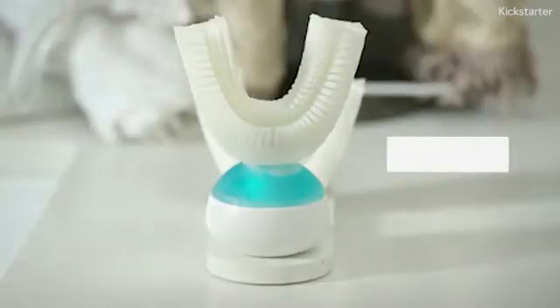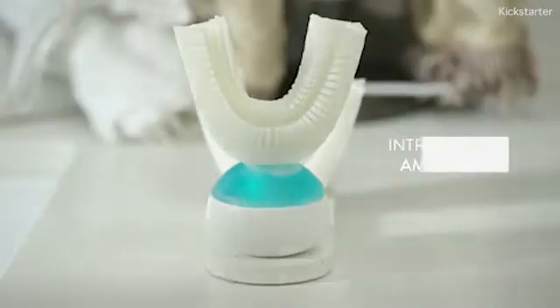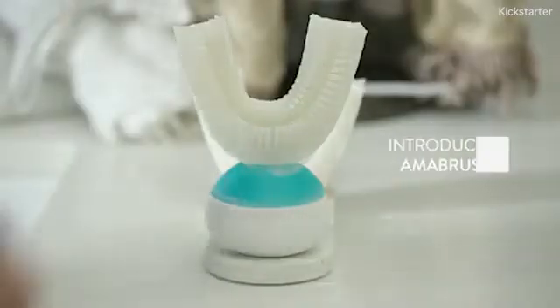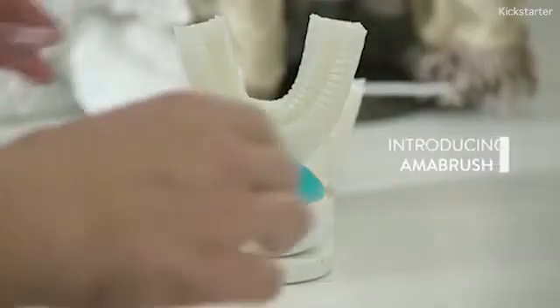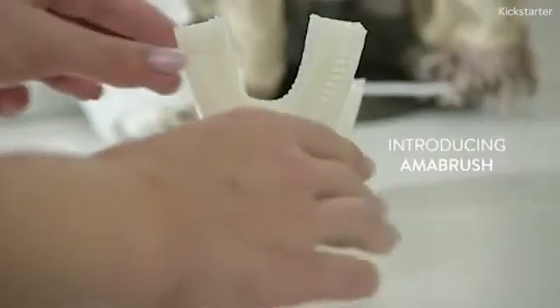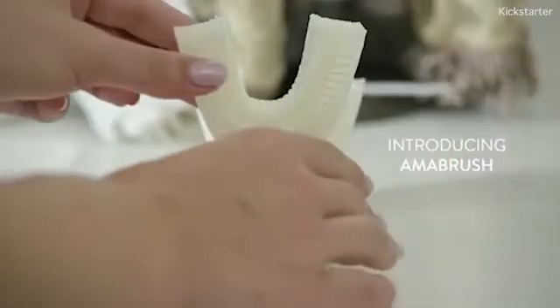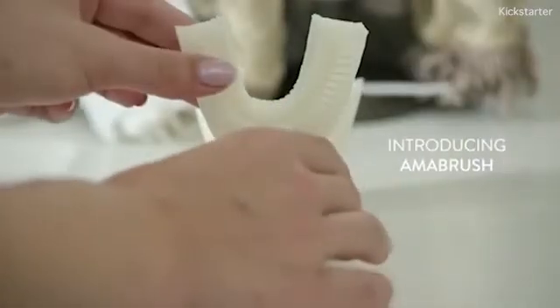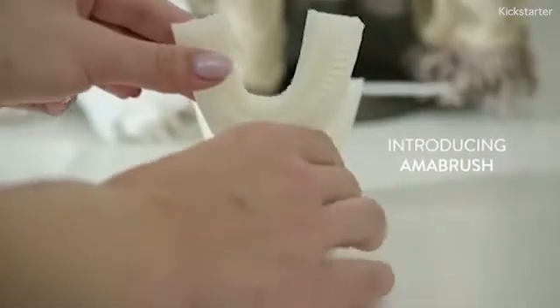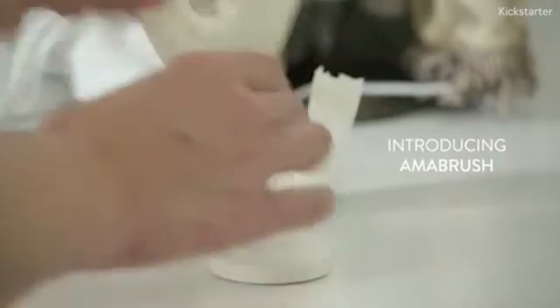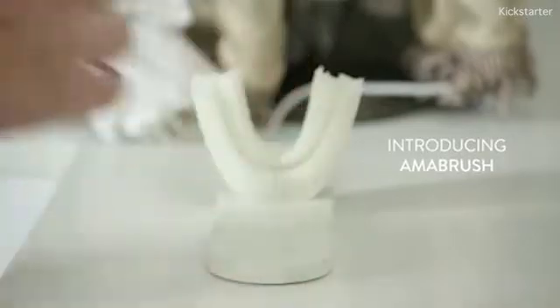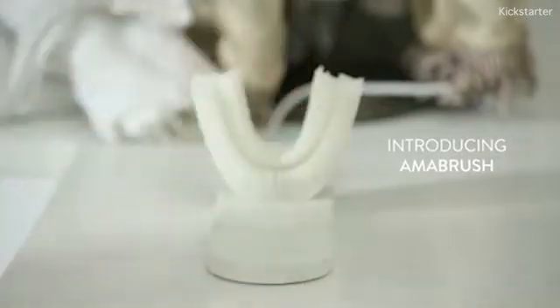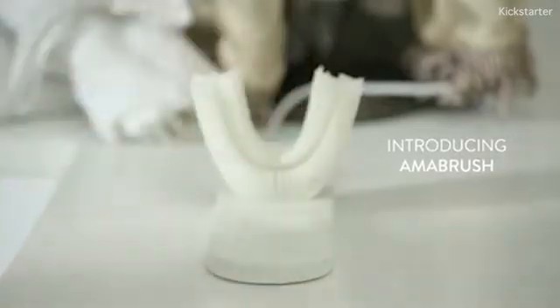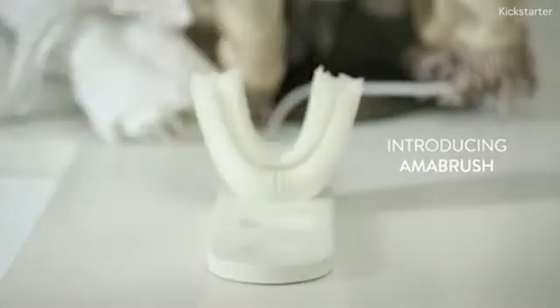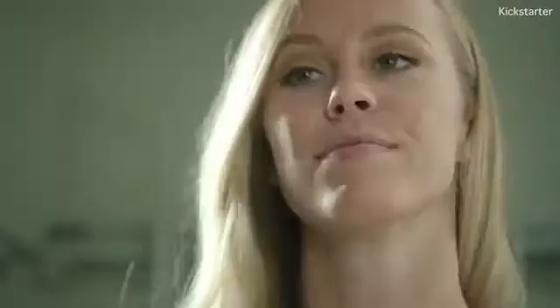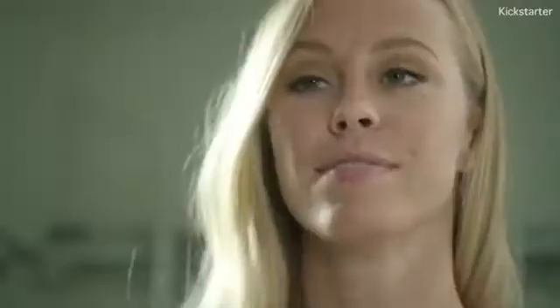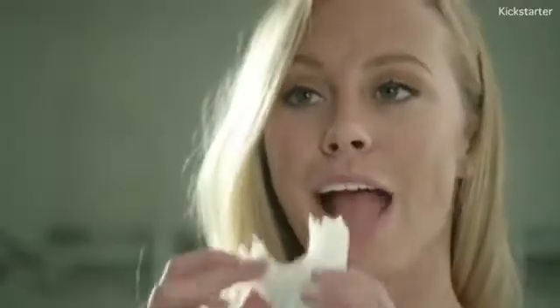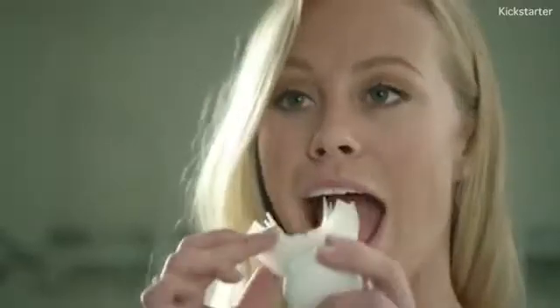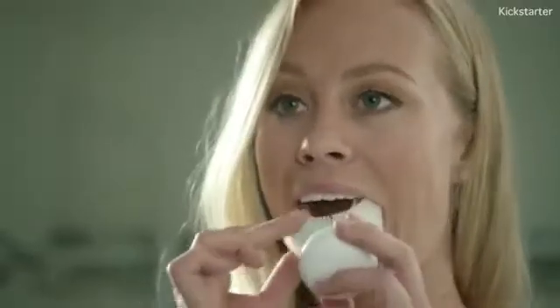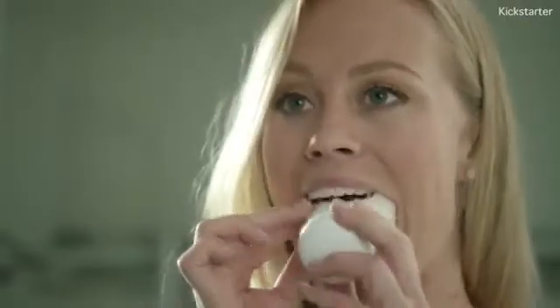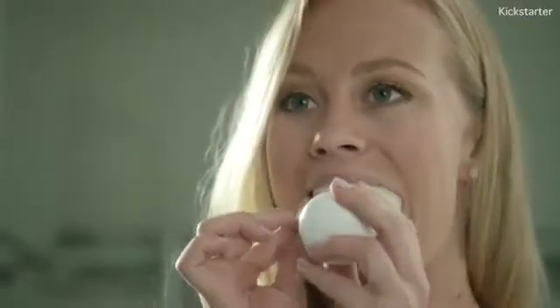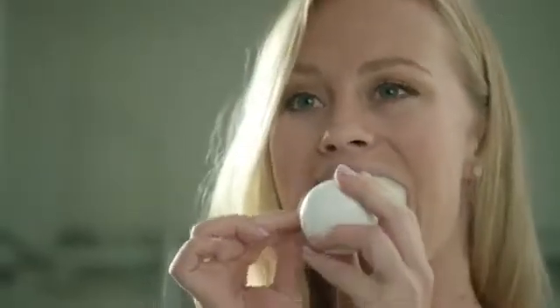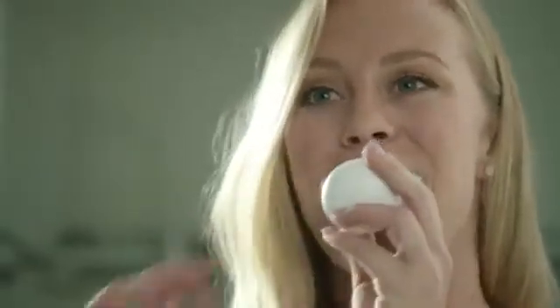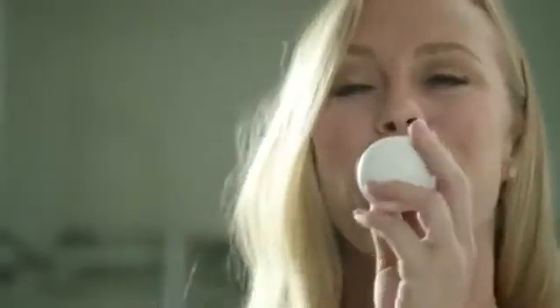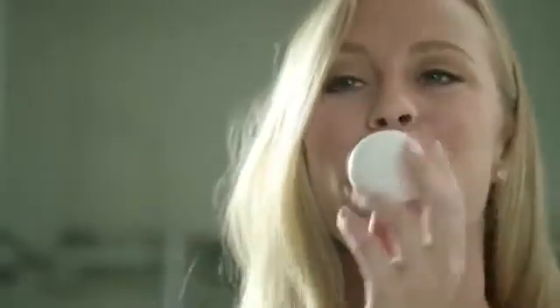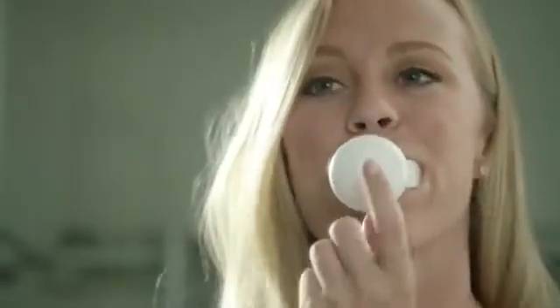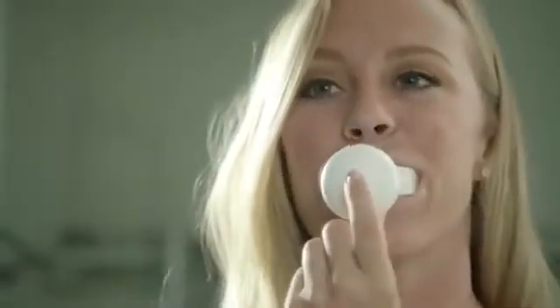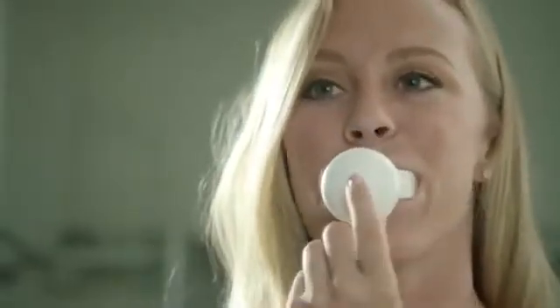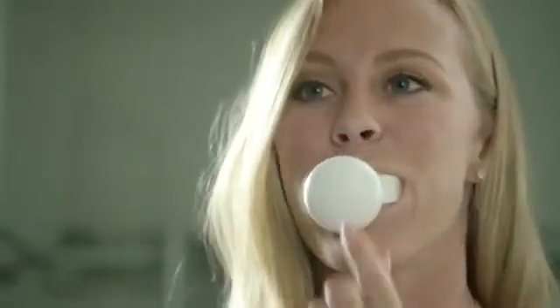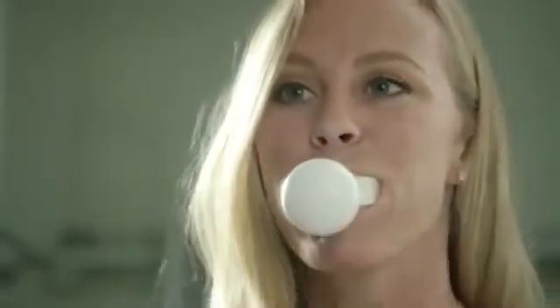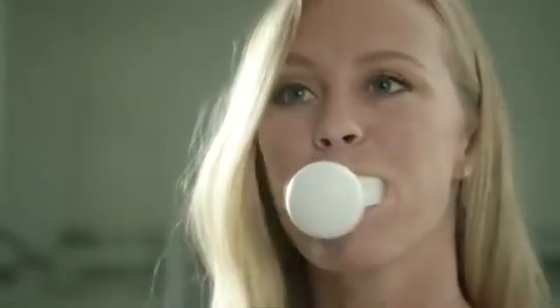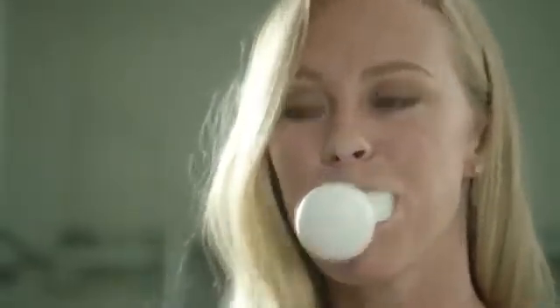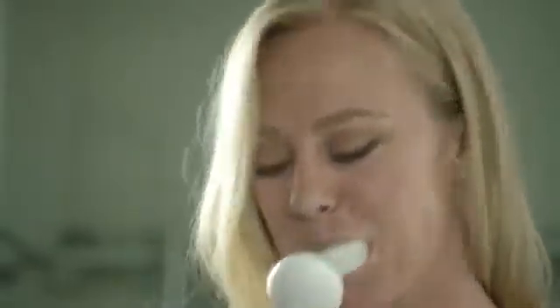Introducing Armabrush, a revolutionary new toothbrush that brushes your teeth automatically in just 10 seconds.